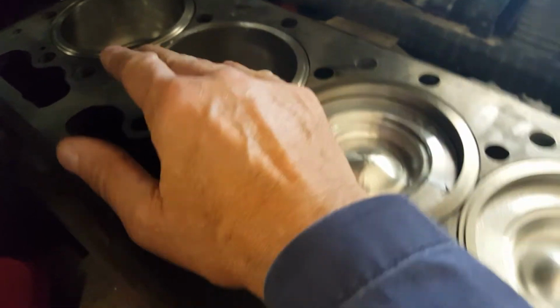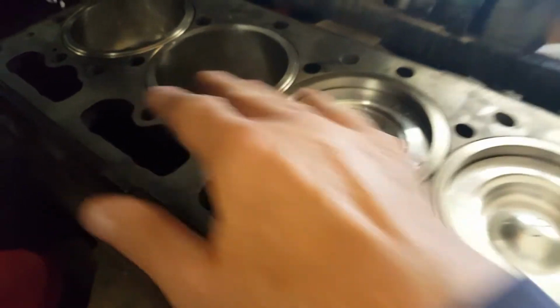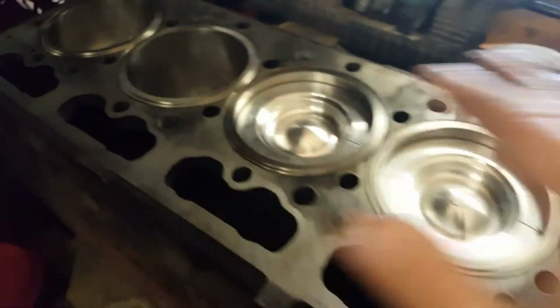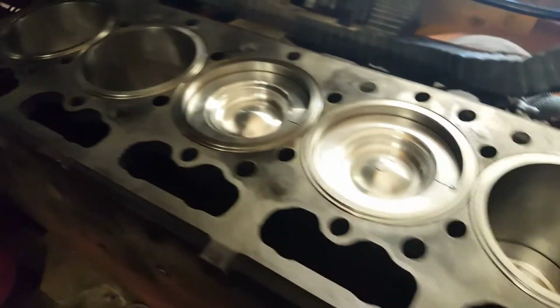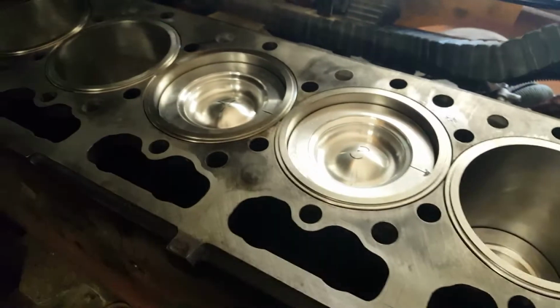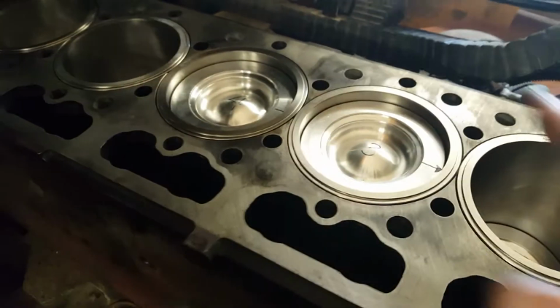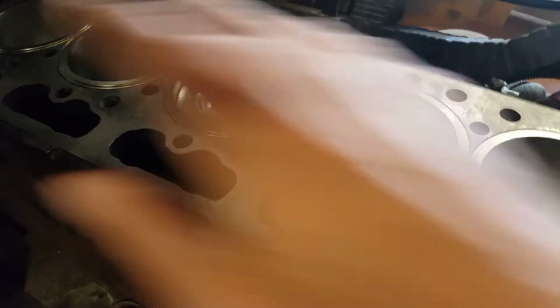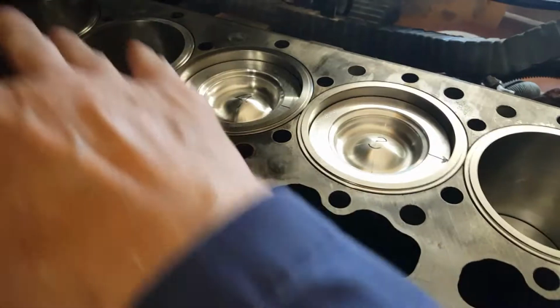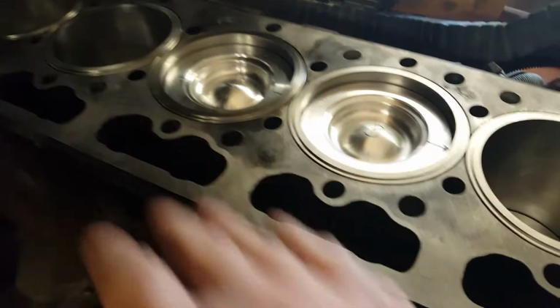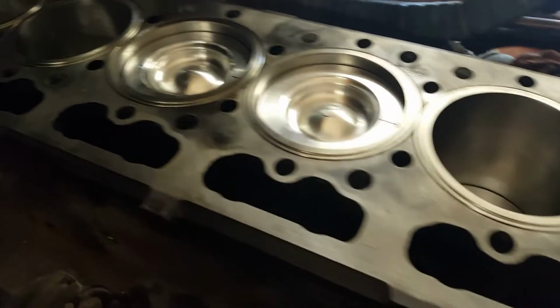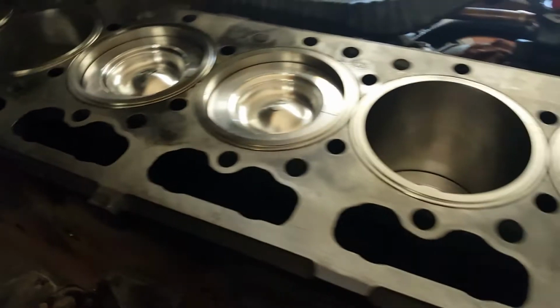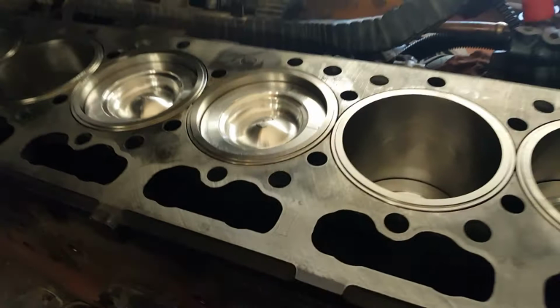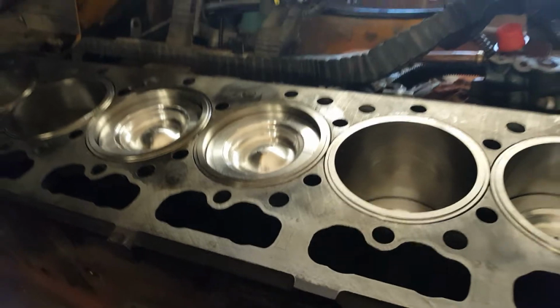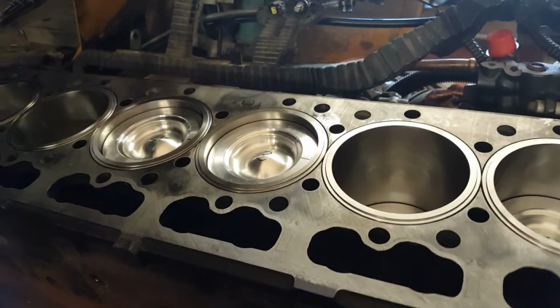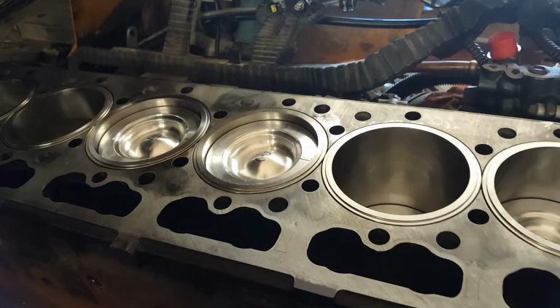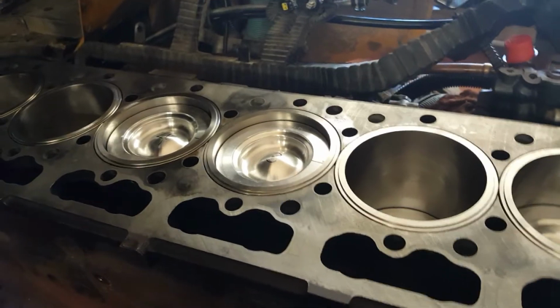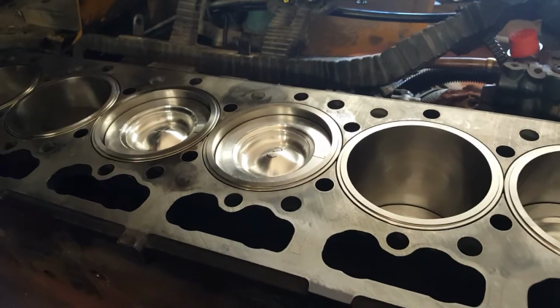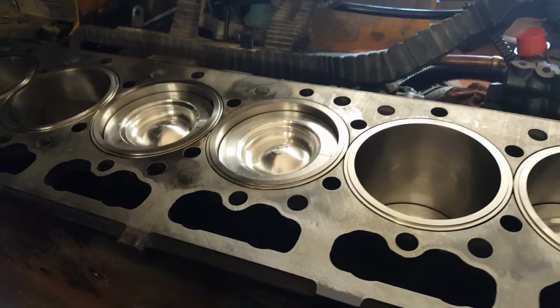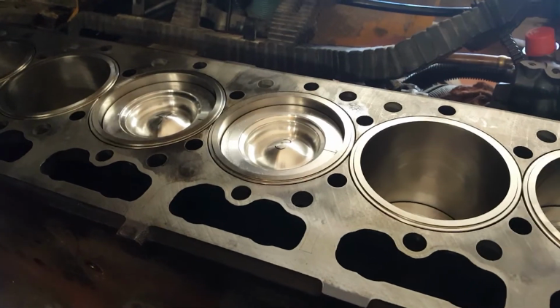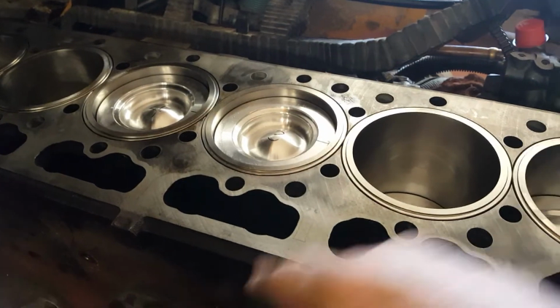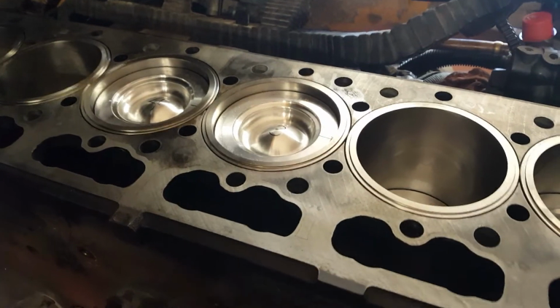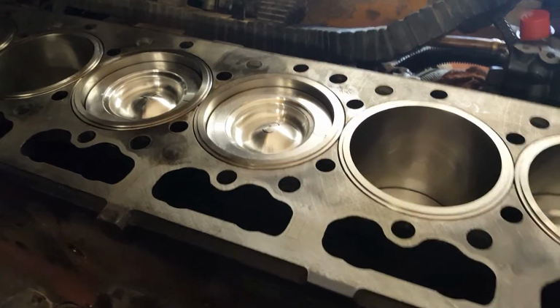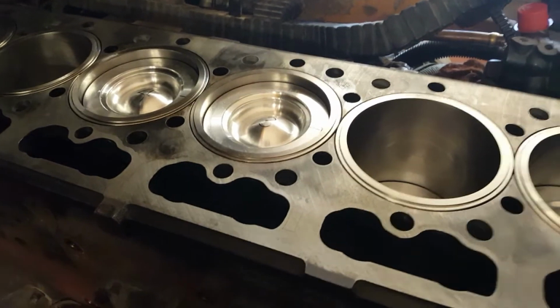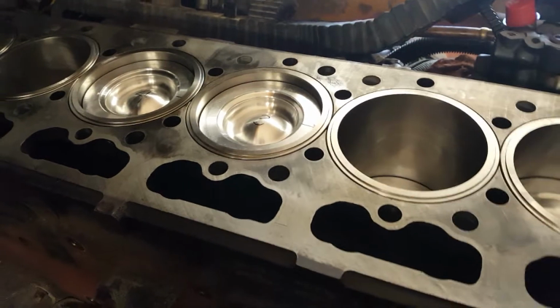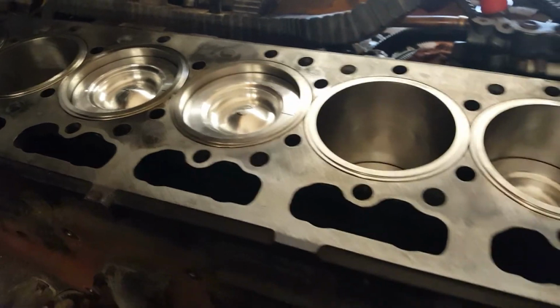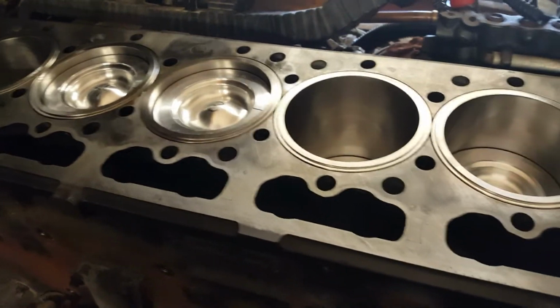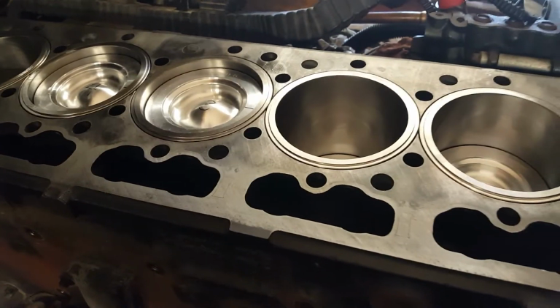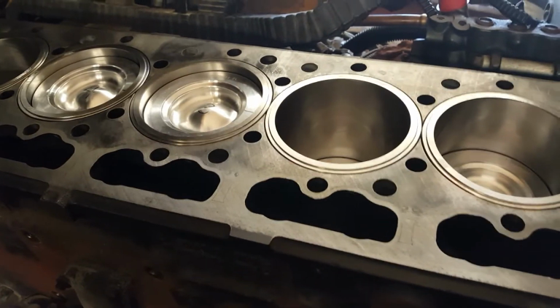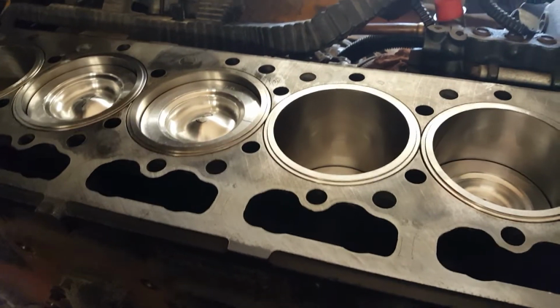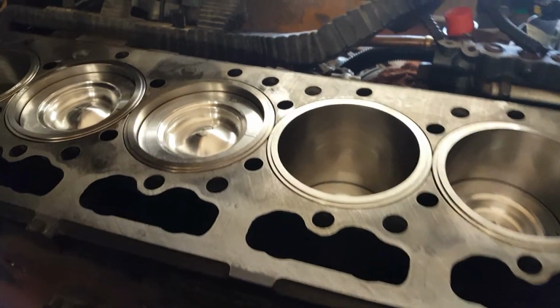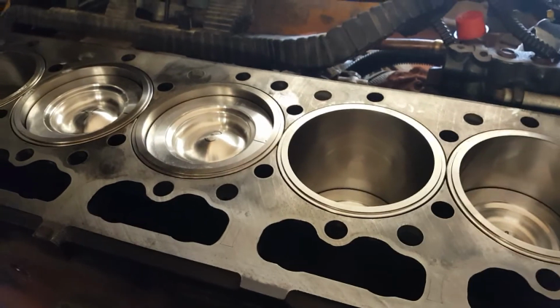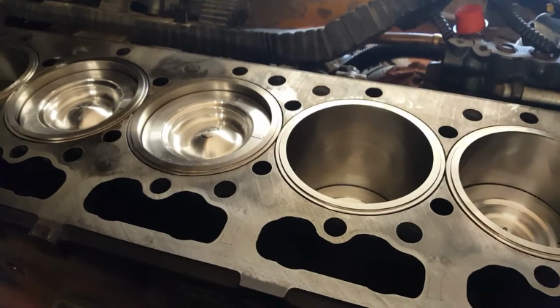Then continue the sequence: three, six, two, four. The other mating cylinder will be on the exhaust stroke.